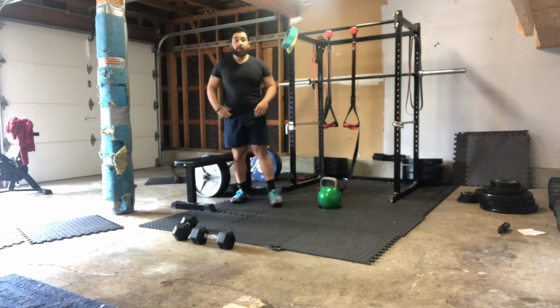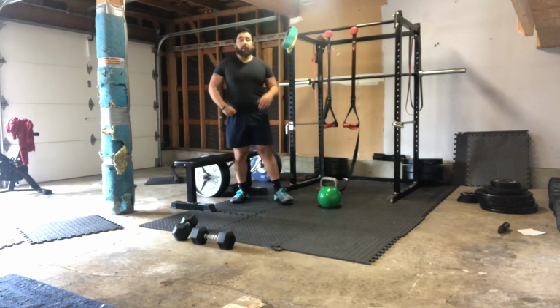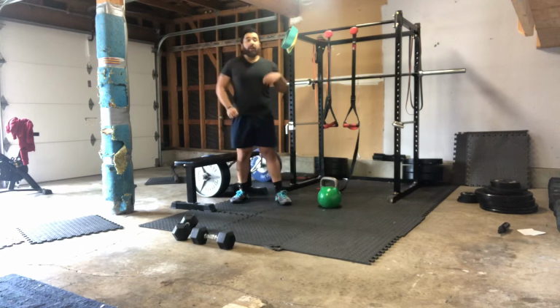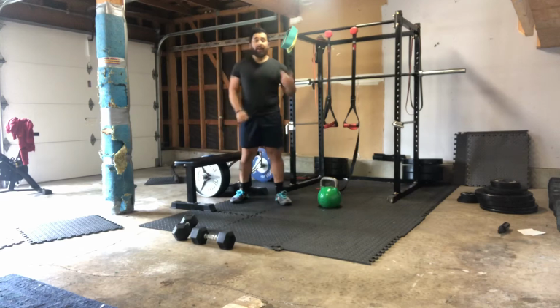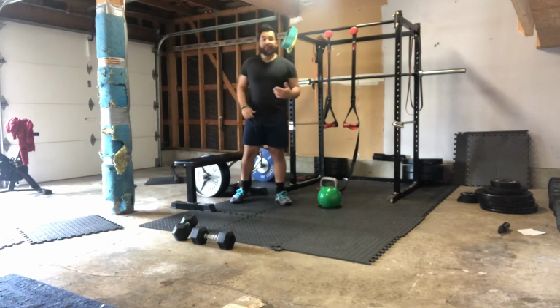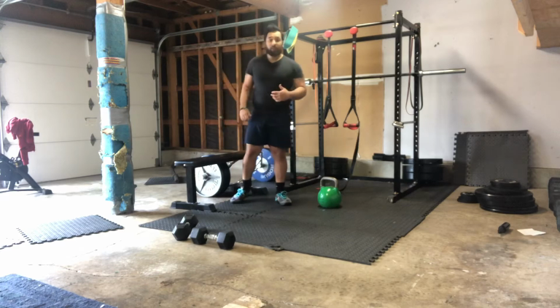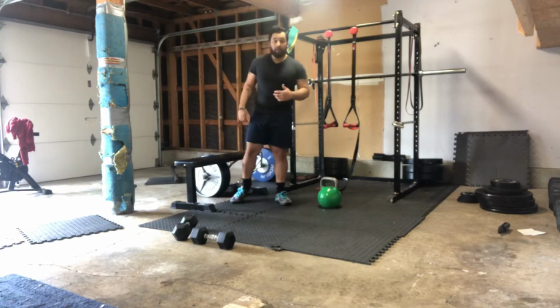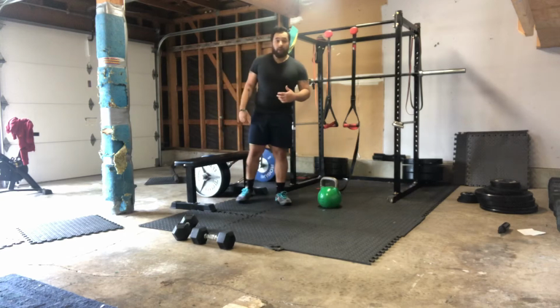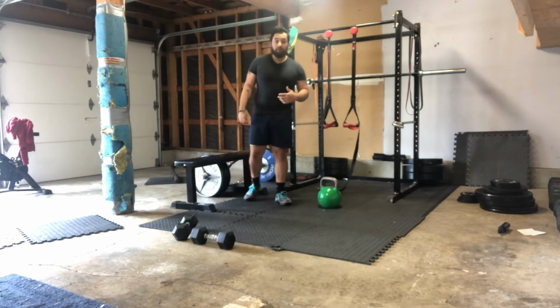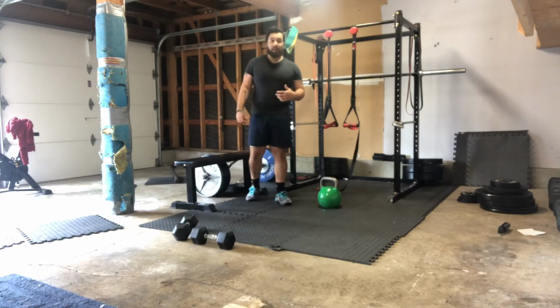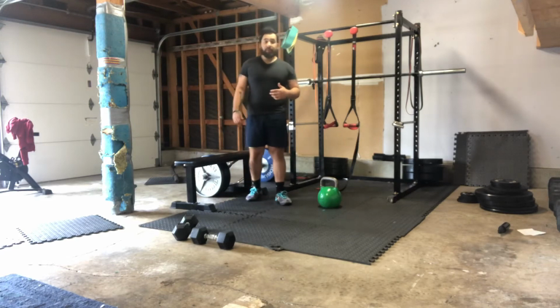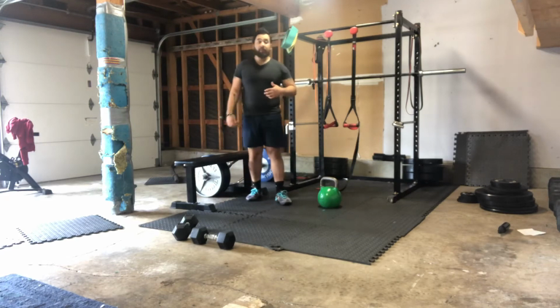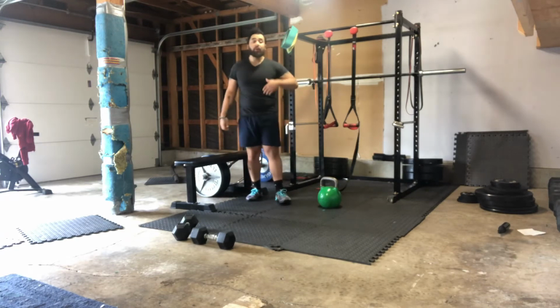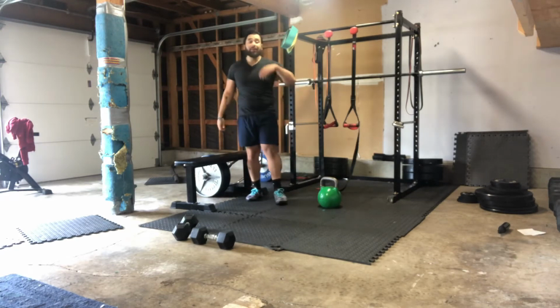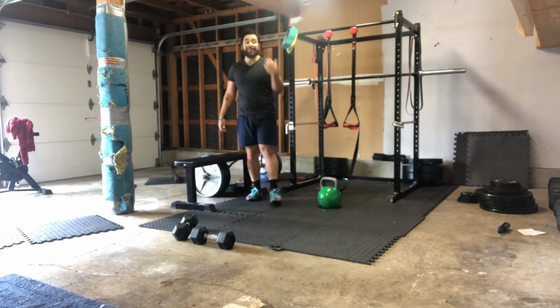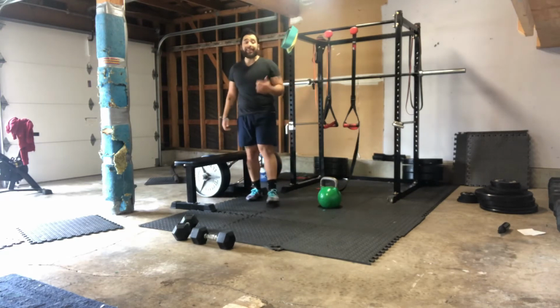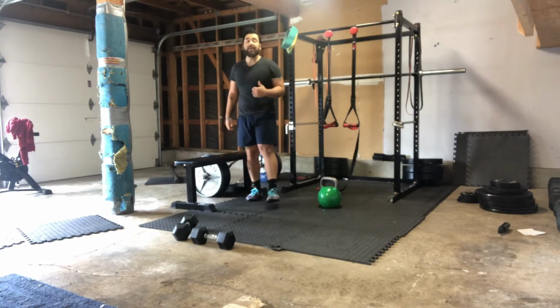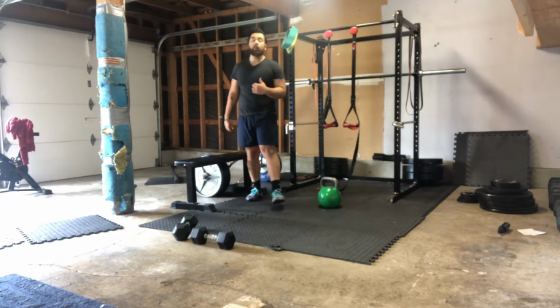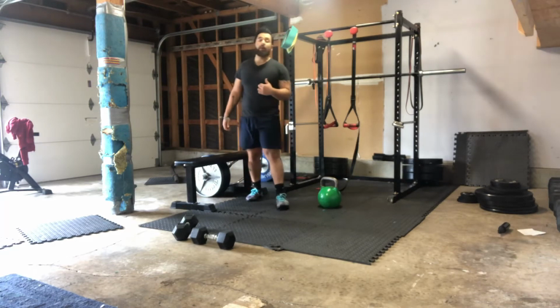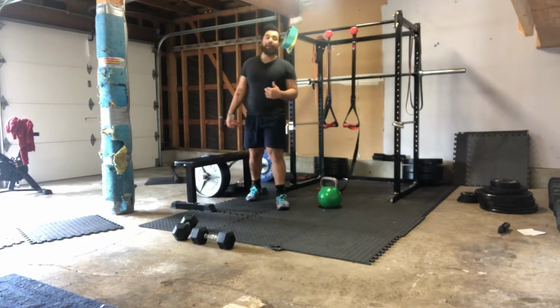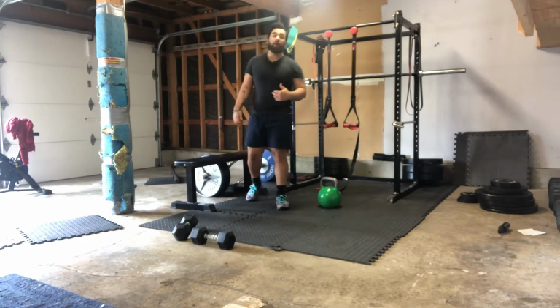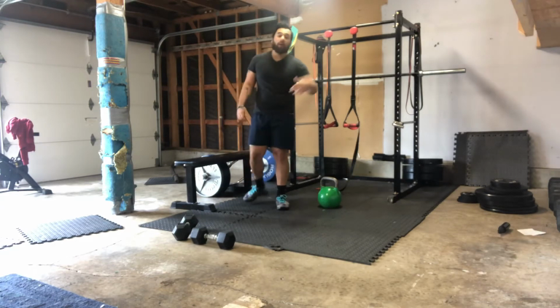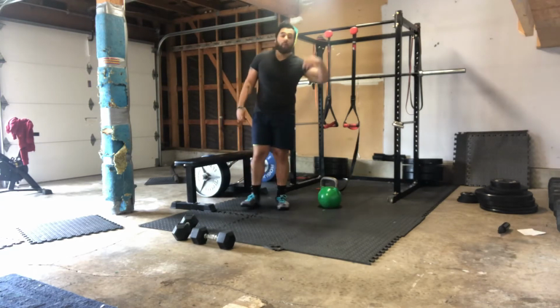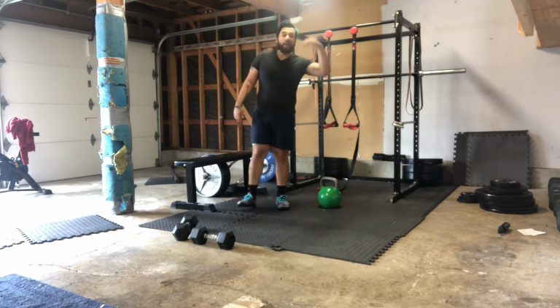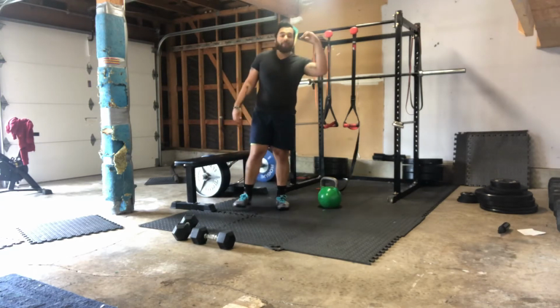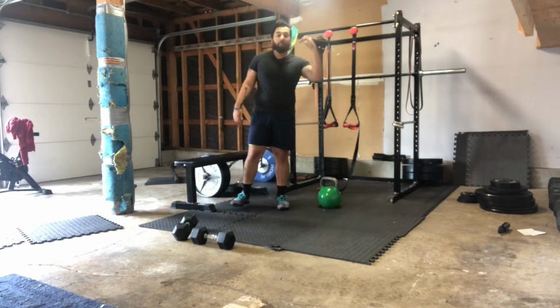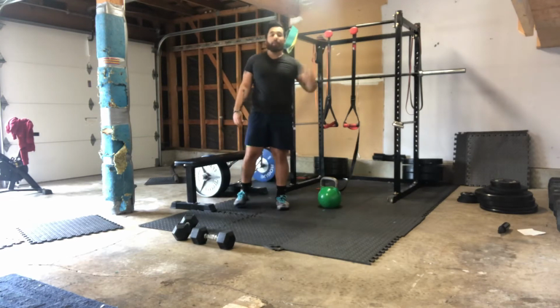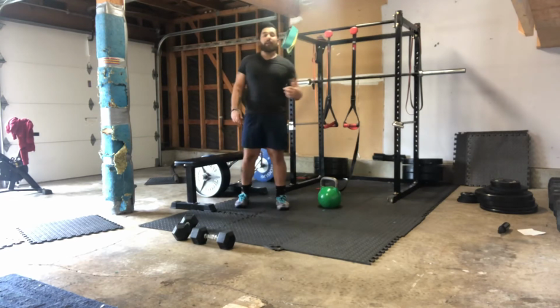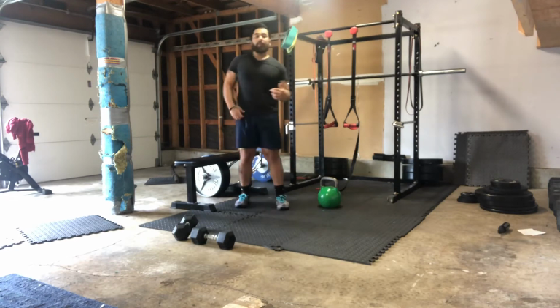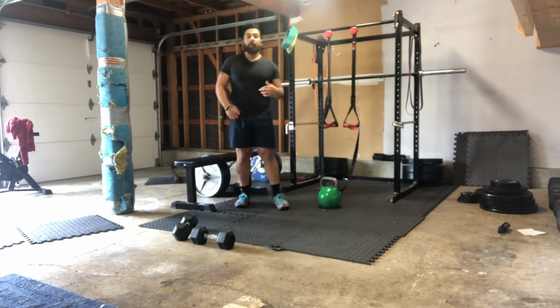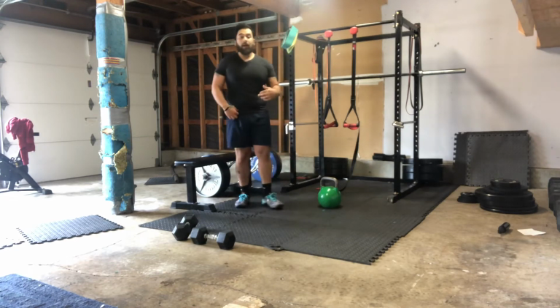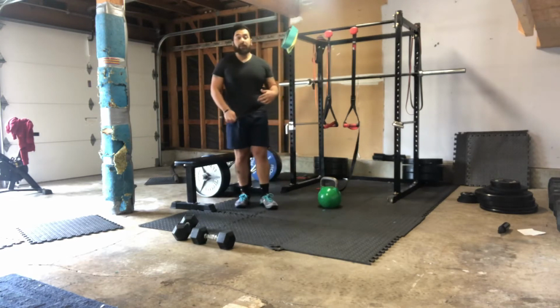Hey guys, how's it going? Coach James here. For today's workout we have three different blocks.